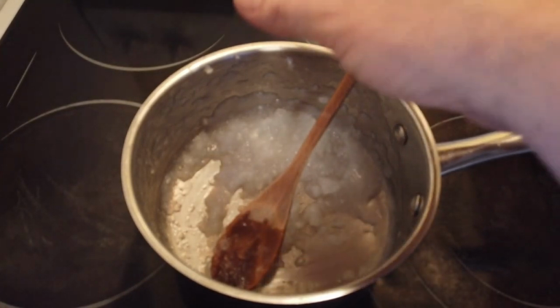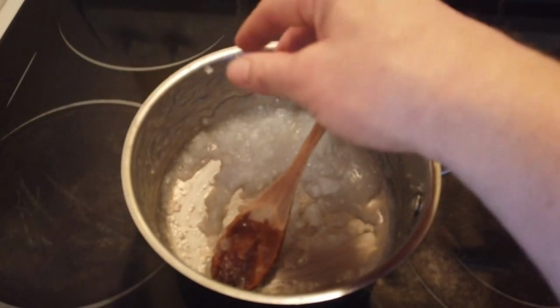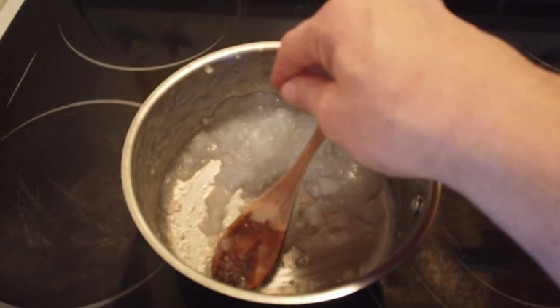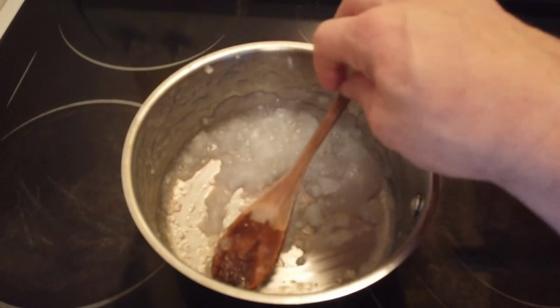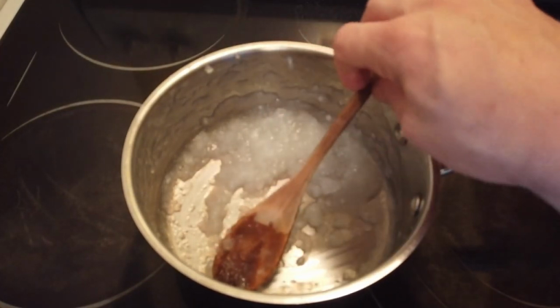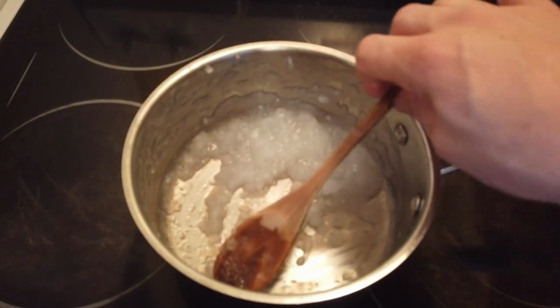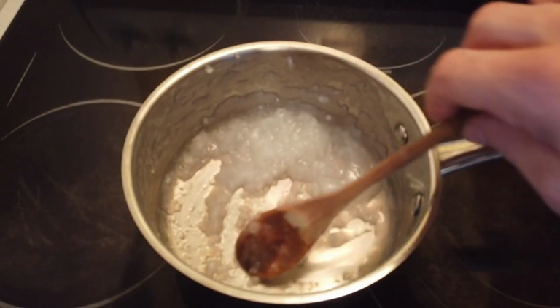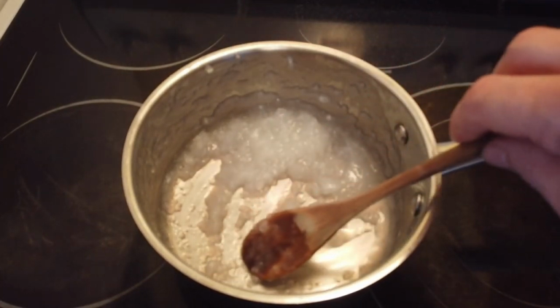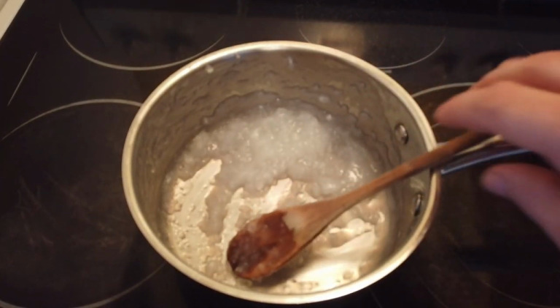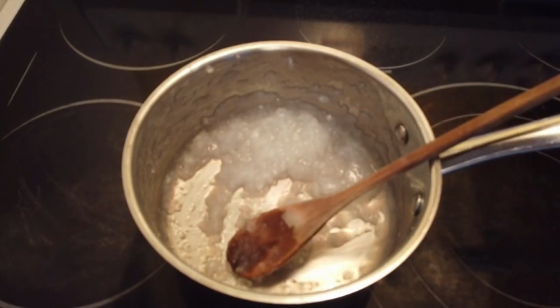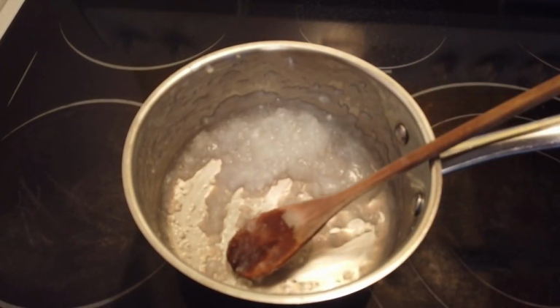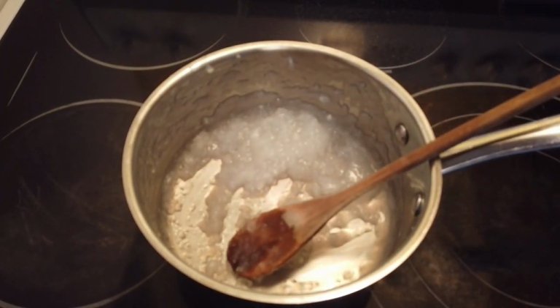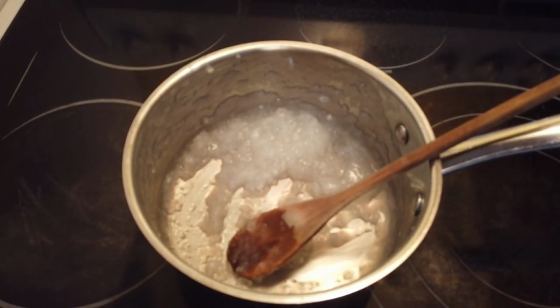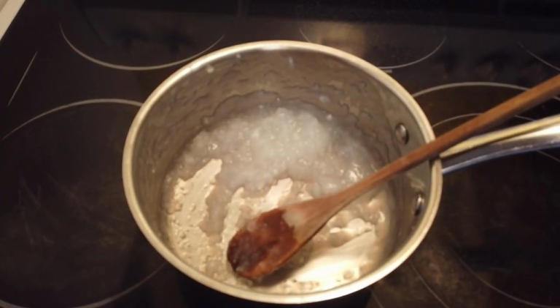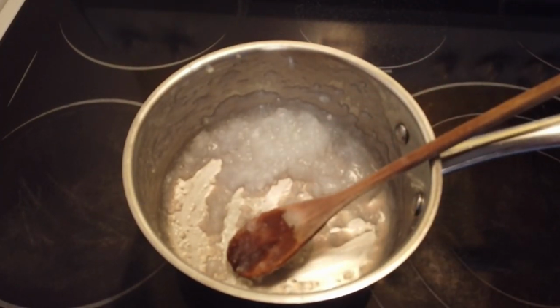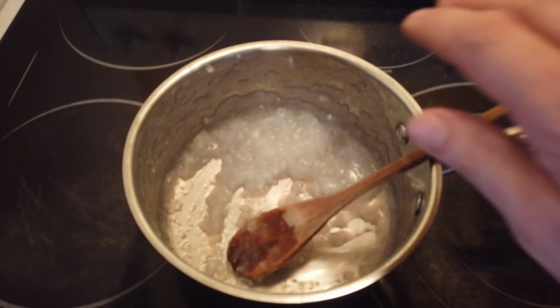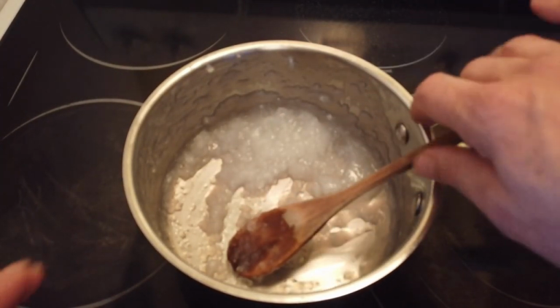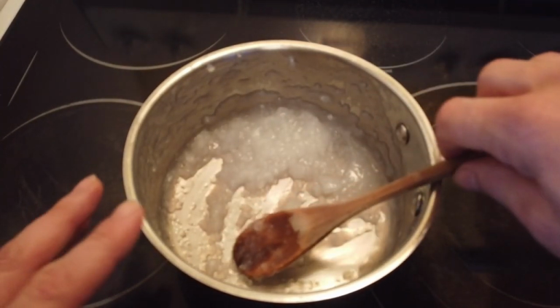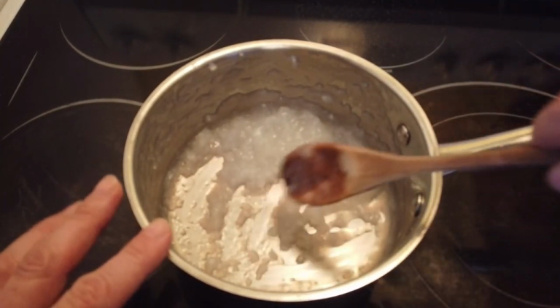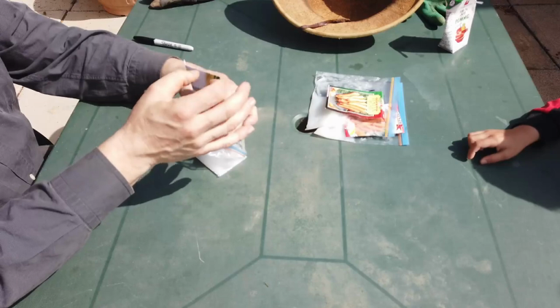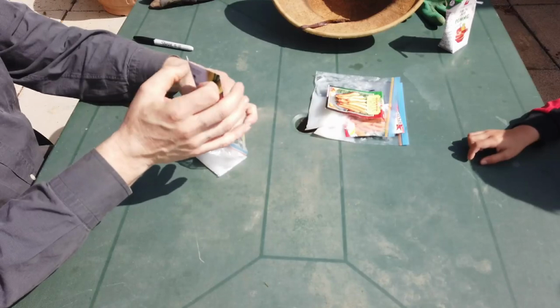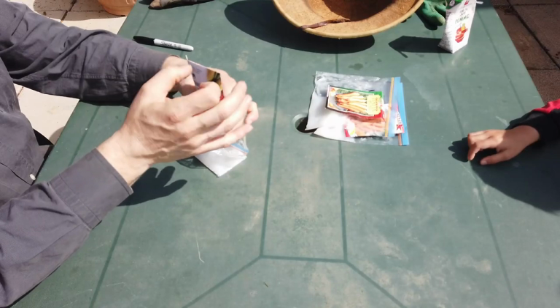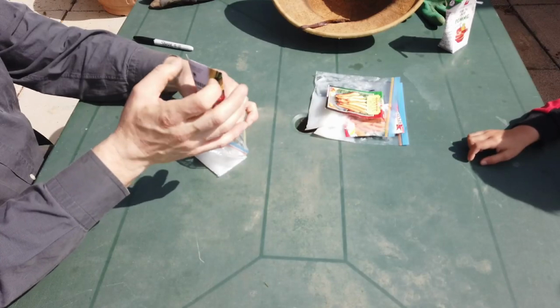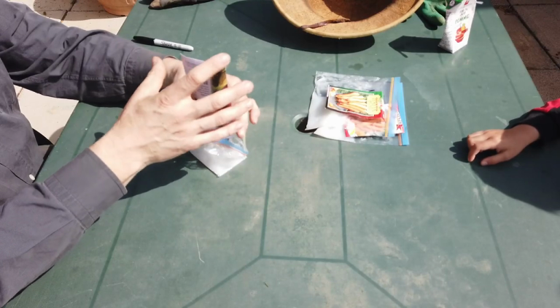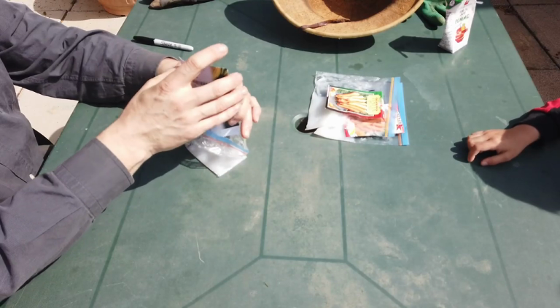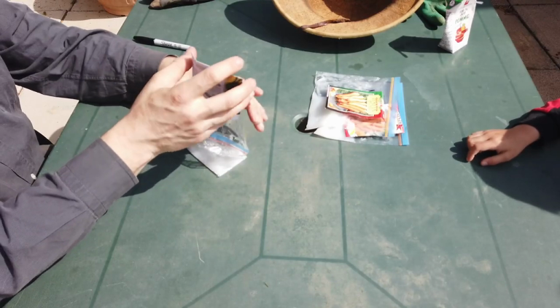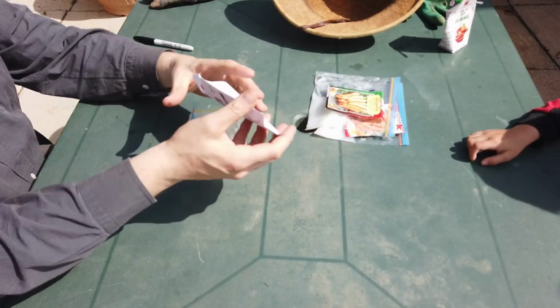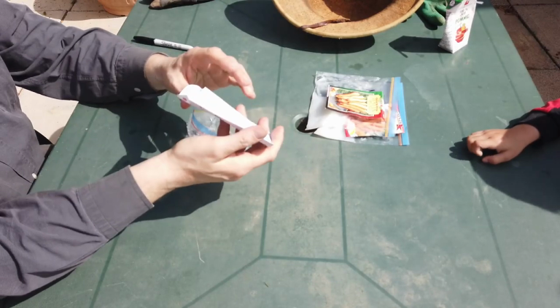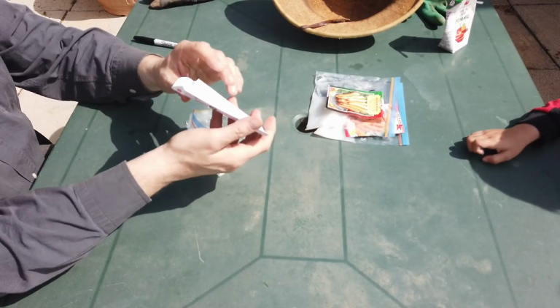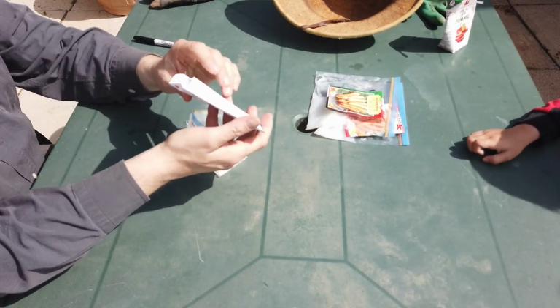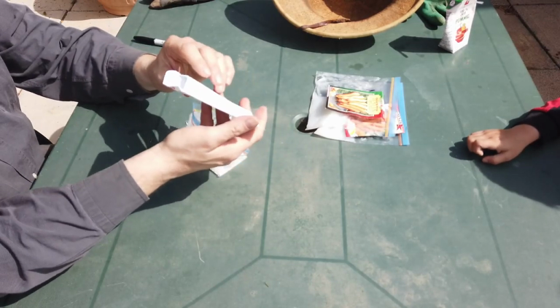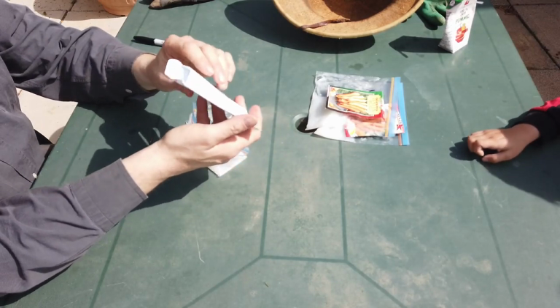Once cool, transfer the gel into a Ziploc bag. Let's add the seeds to the gel and mix thoroughly.